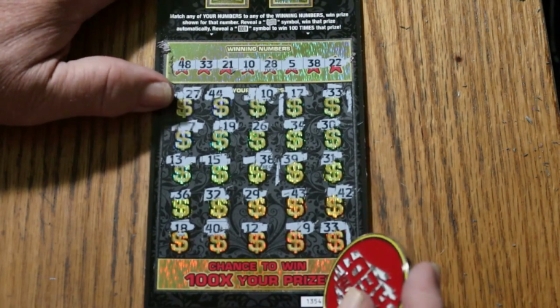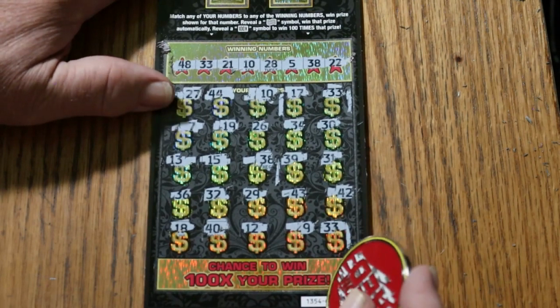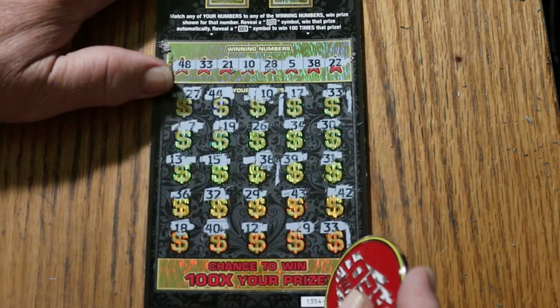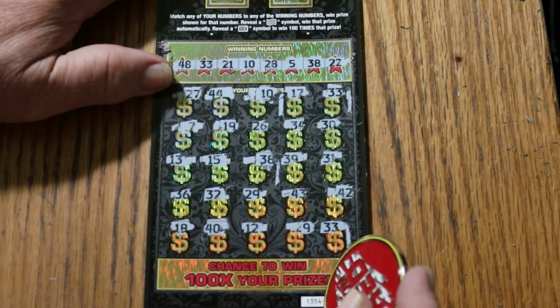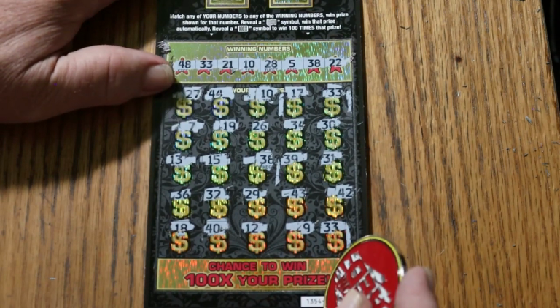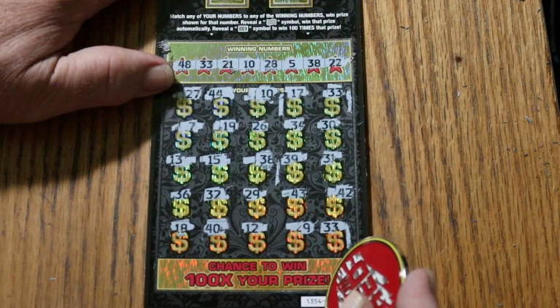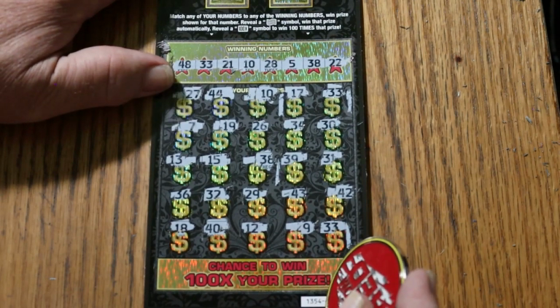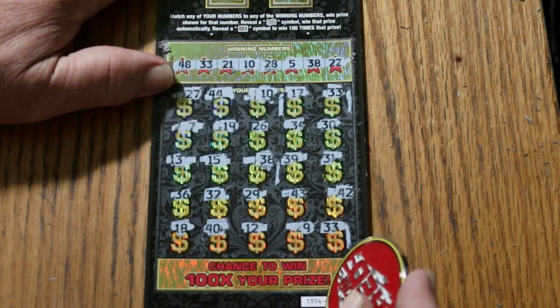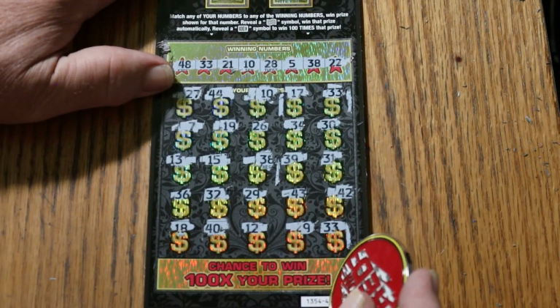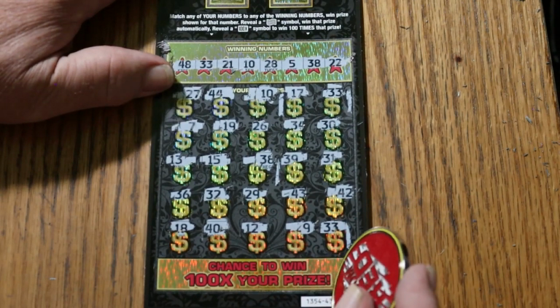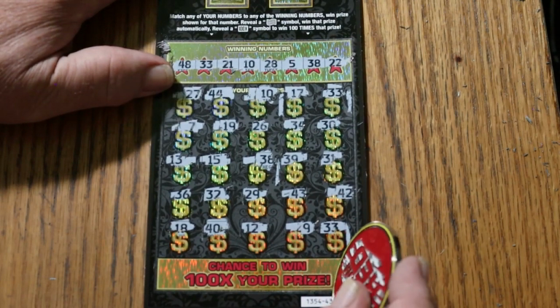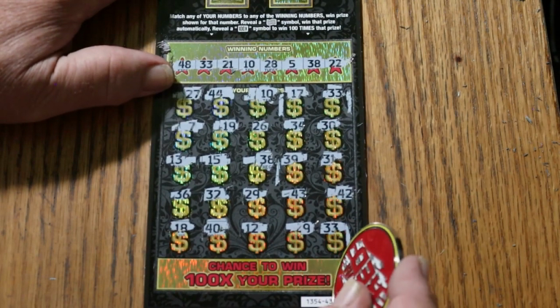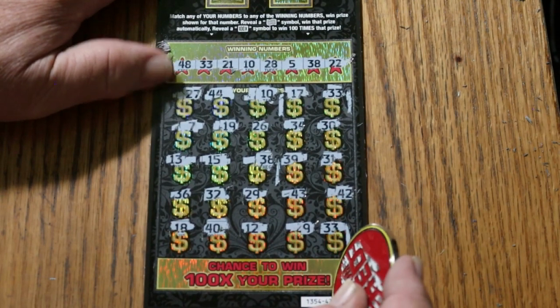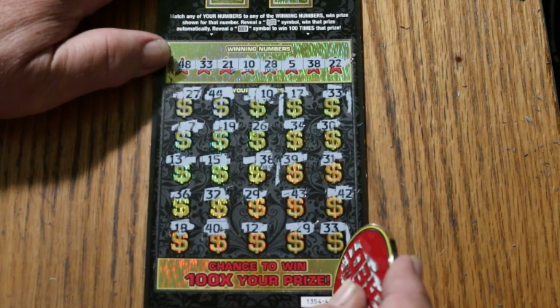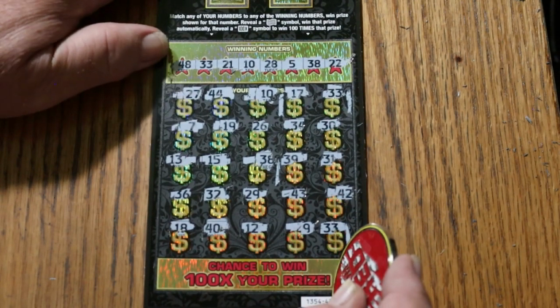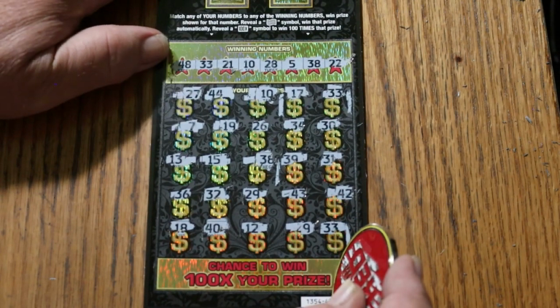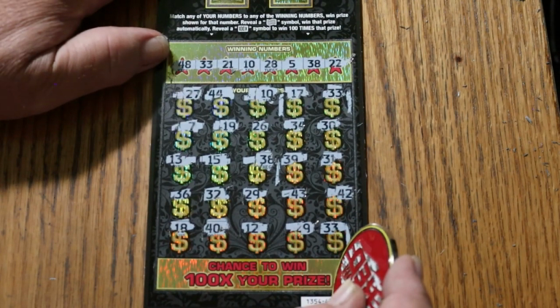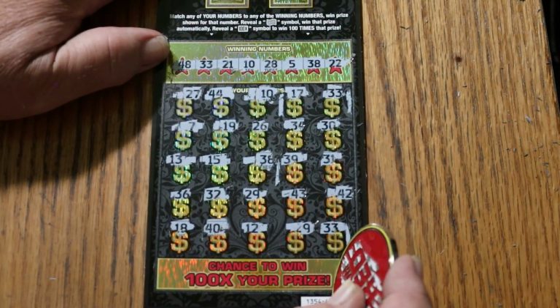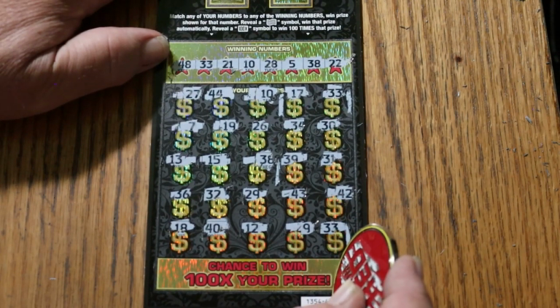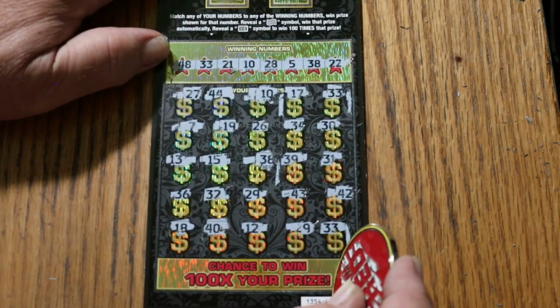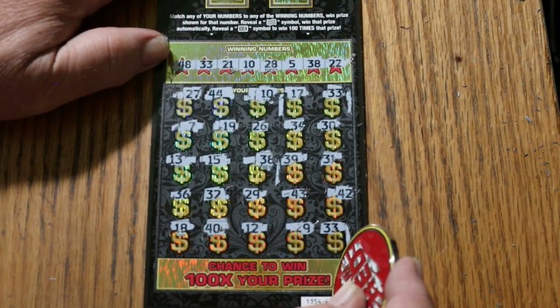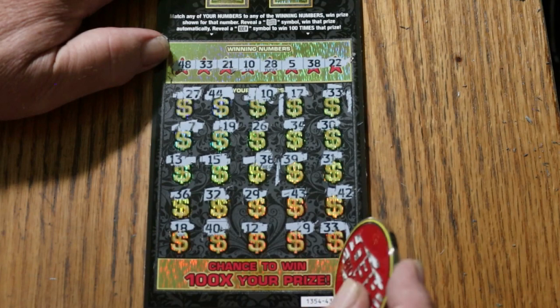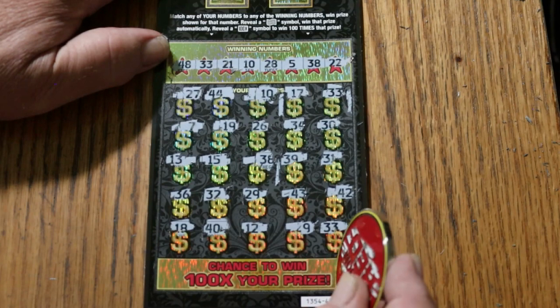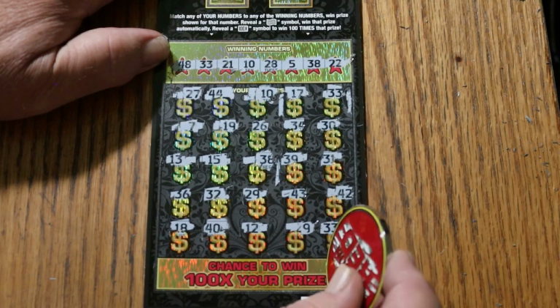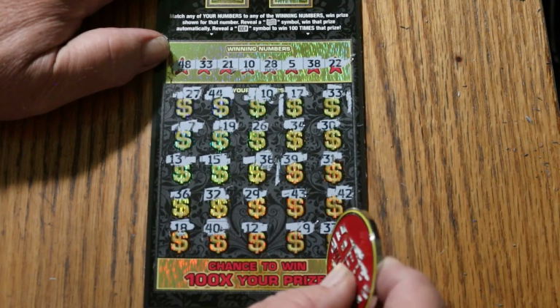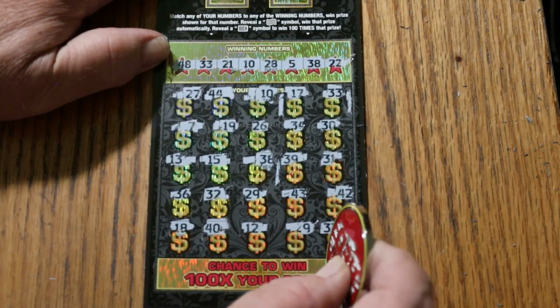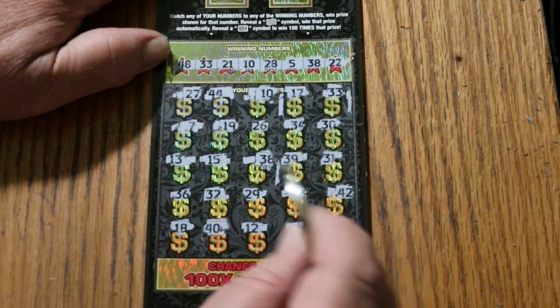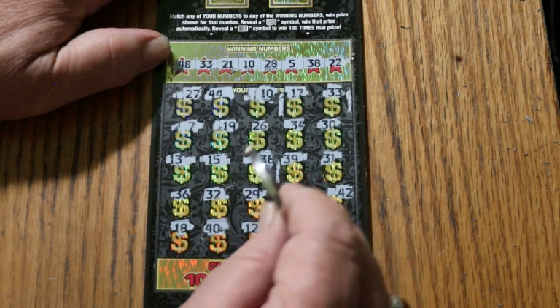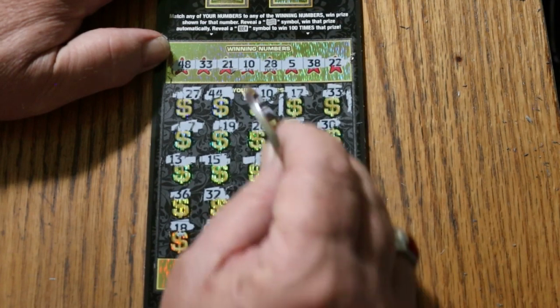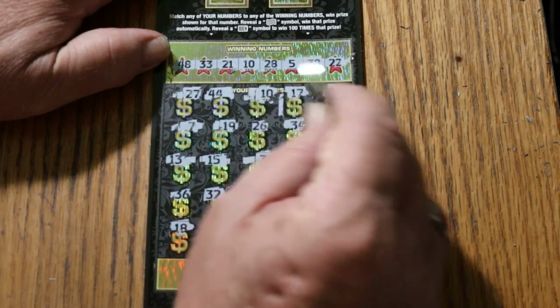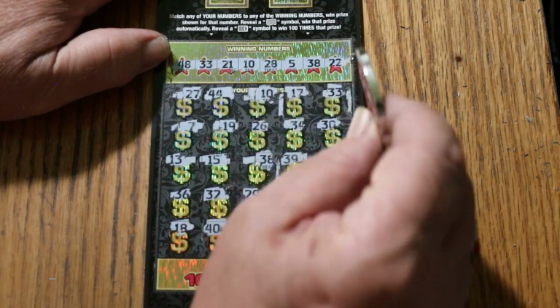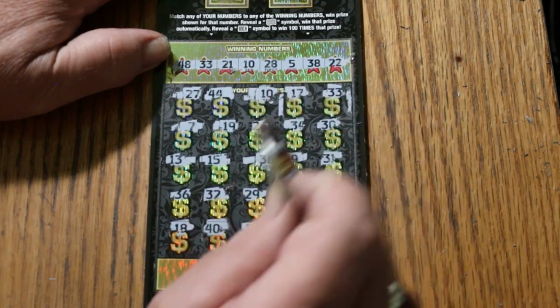We have a match on the end. So we've got four hits, I do believe — yes, one, two, three, four.